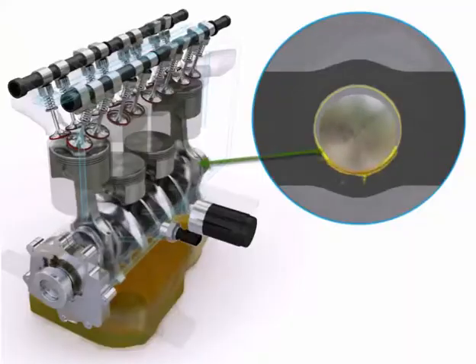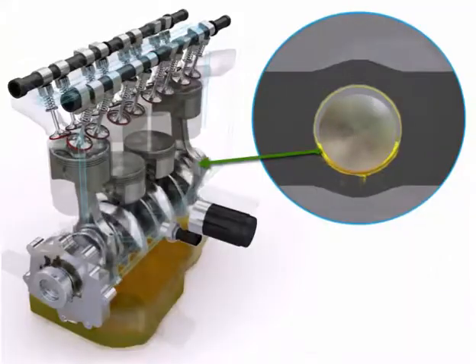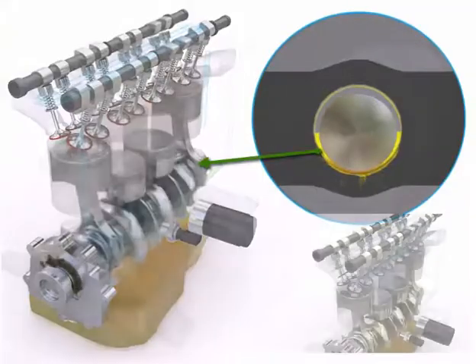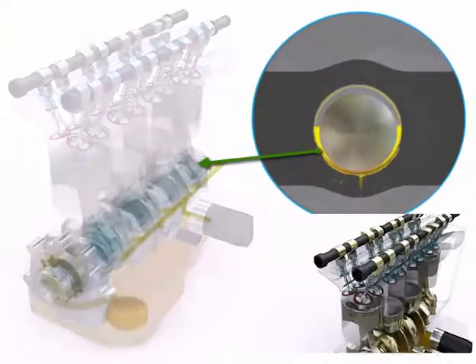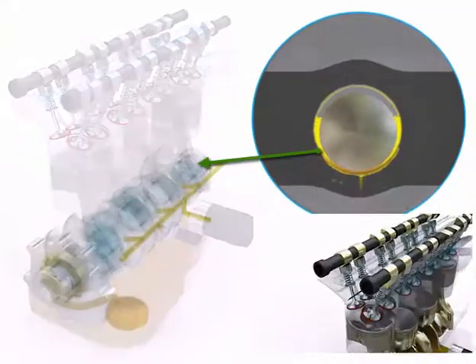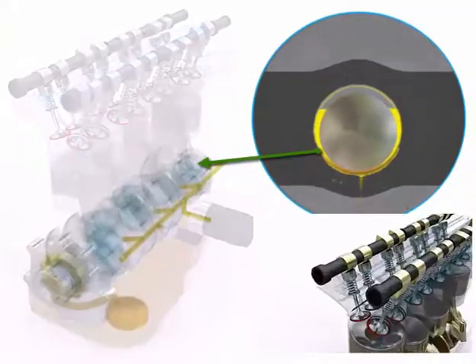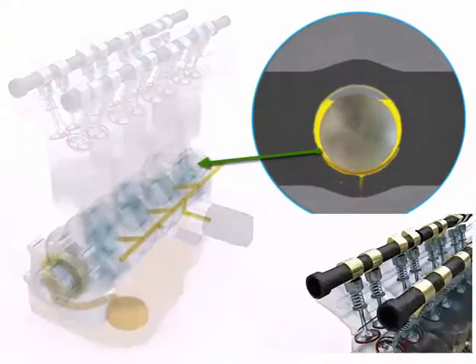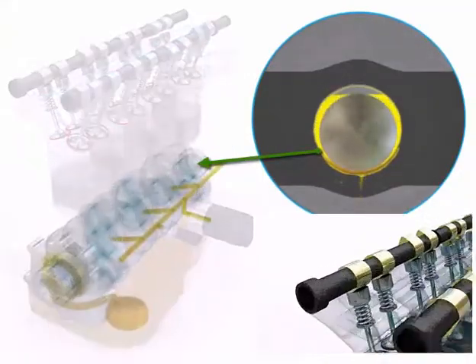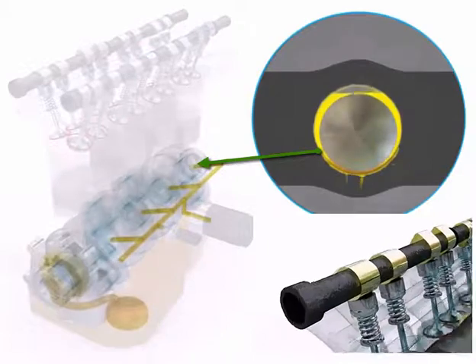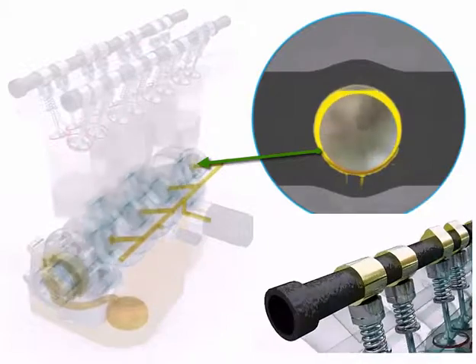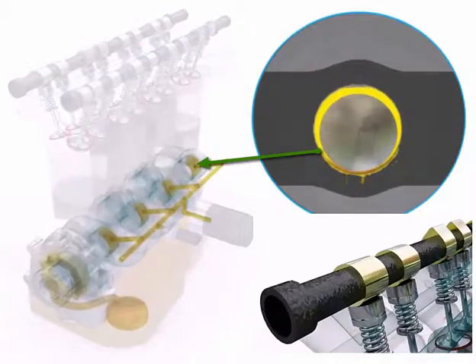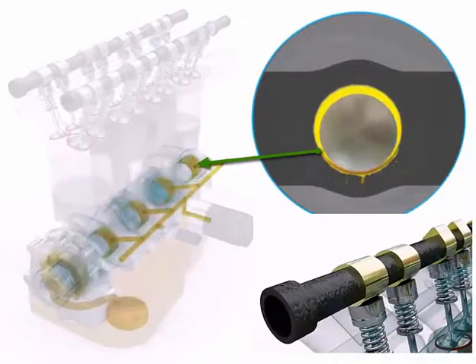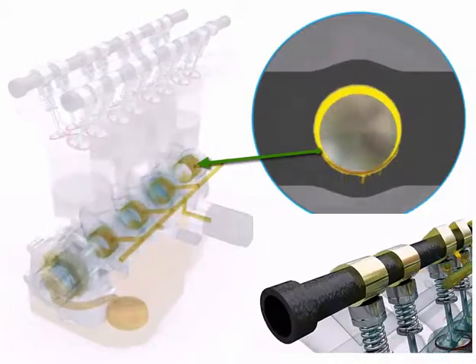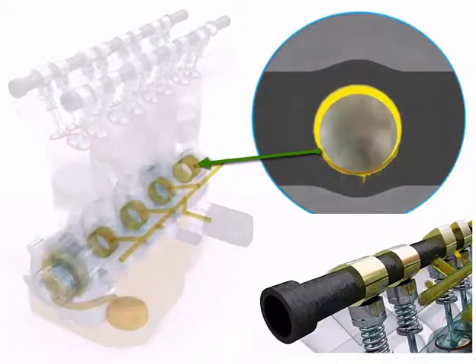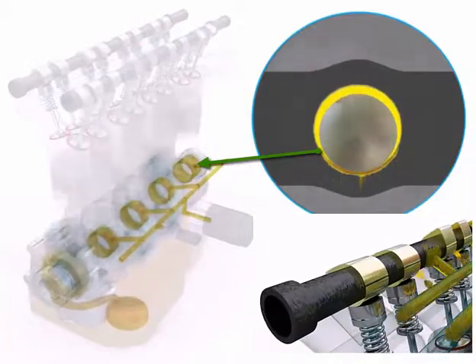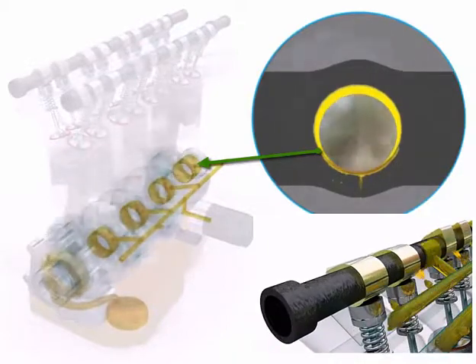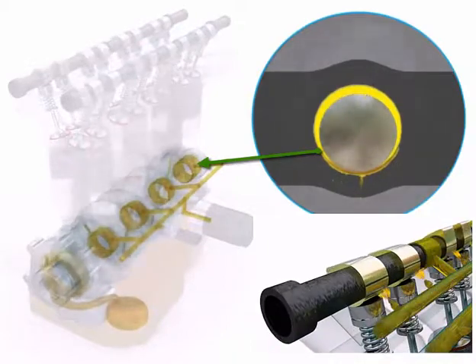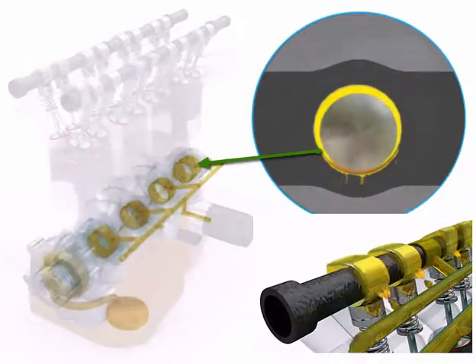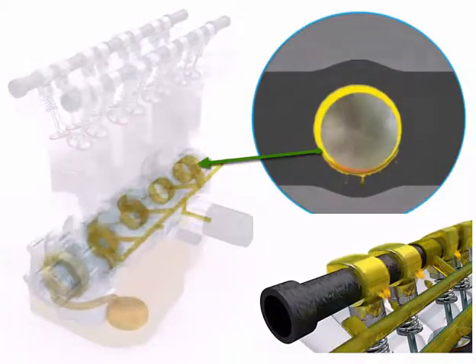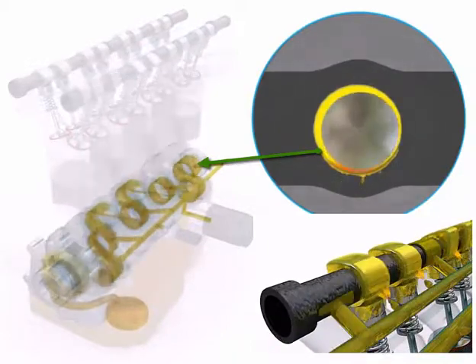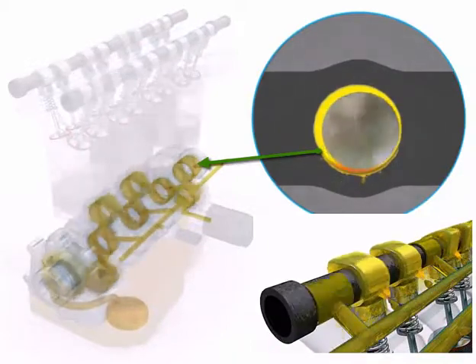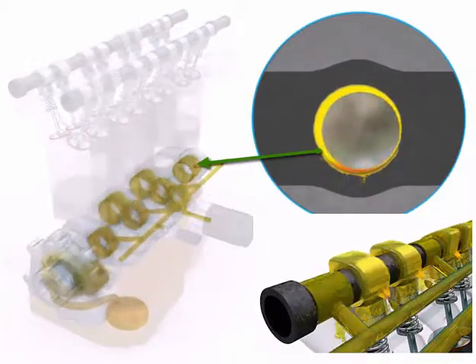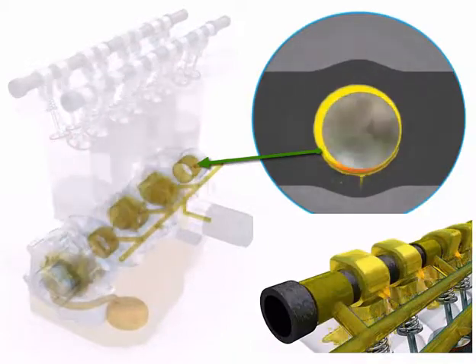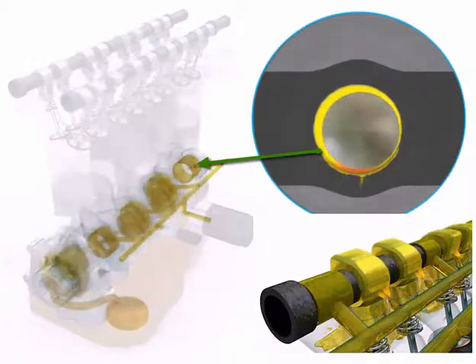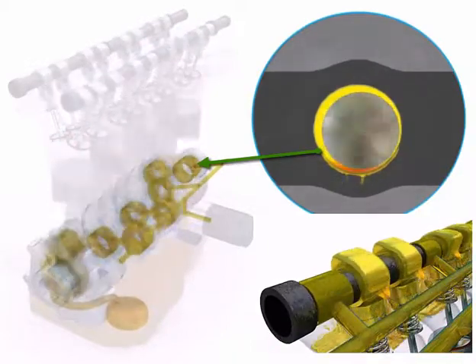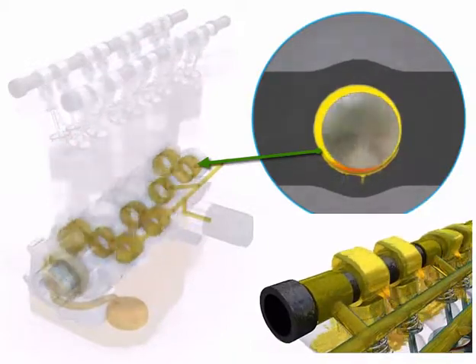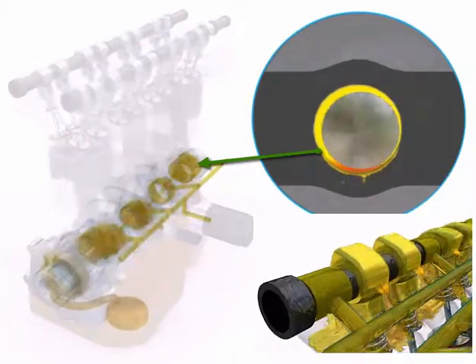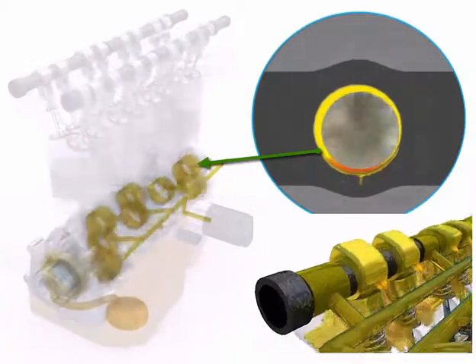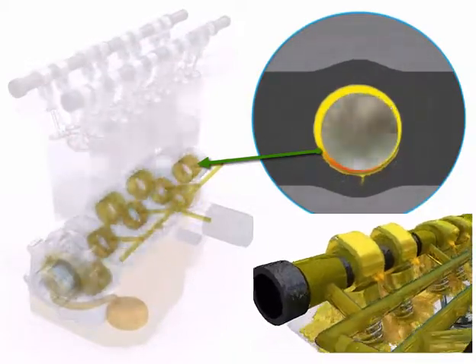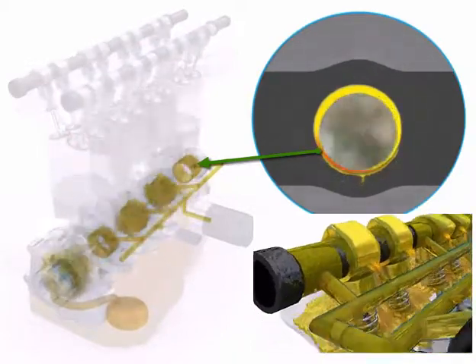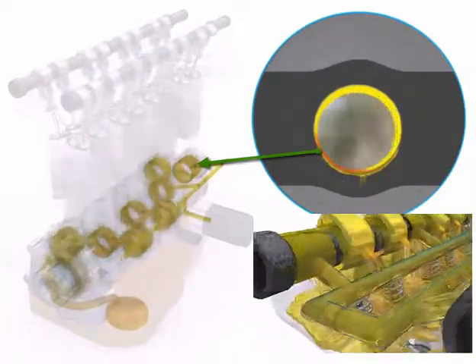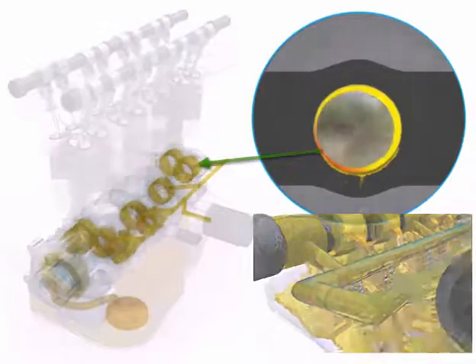When a cold engine is started, there's a short period where there is no oil barrier between moving parts, resulting in tiny amounts of wear.